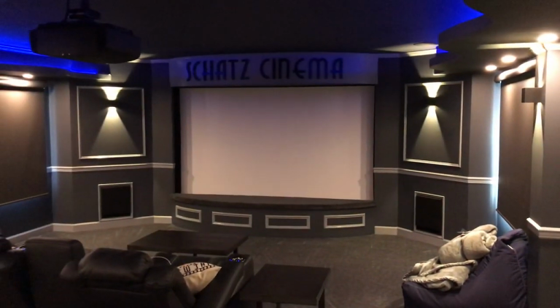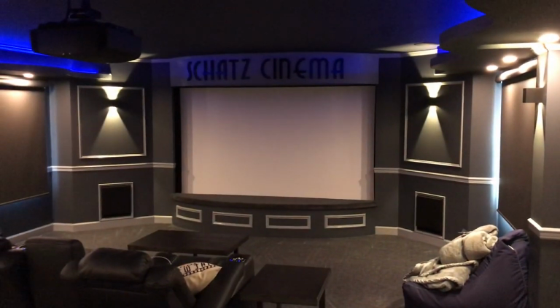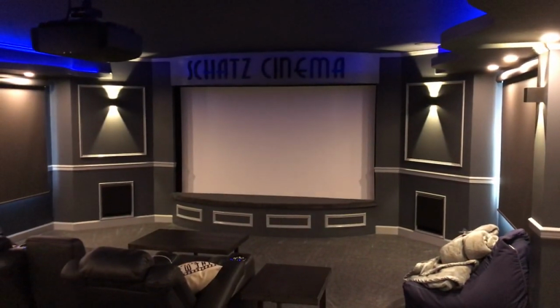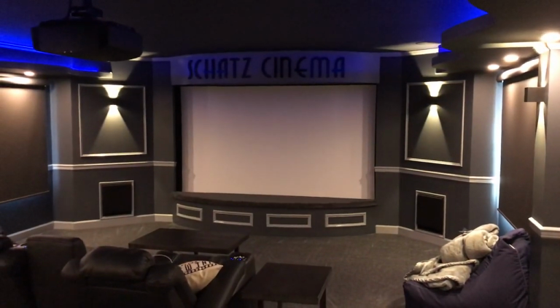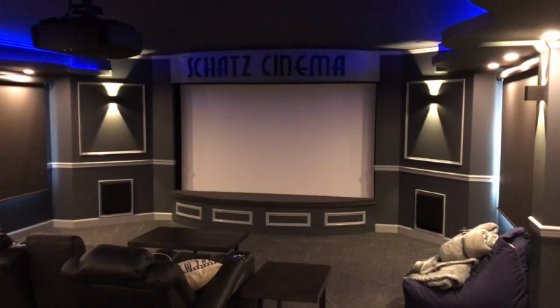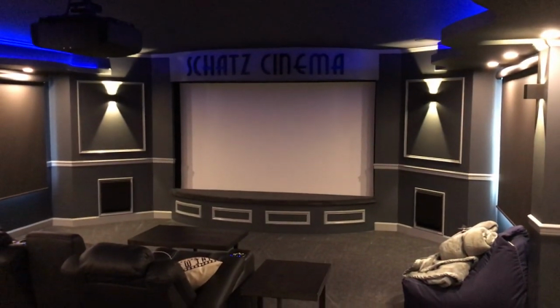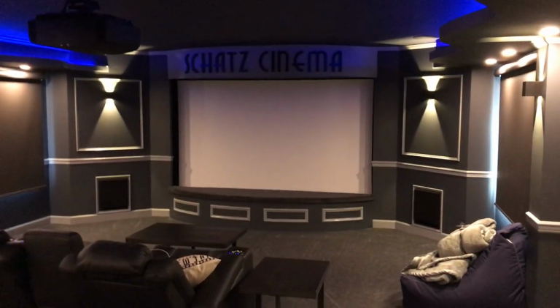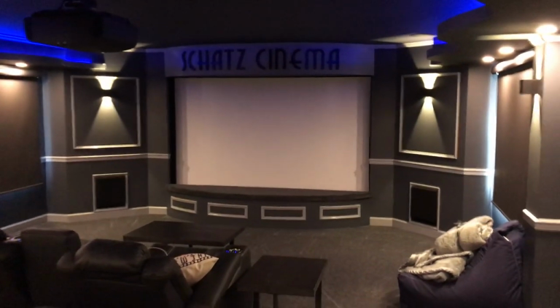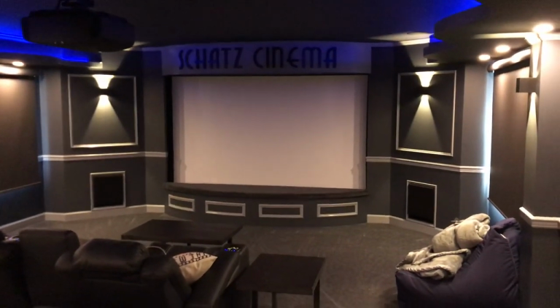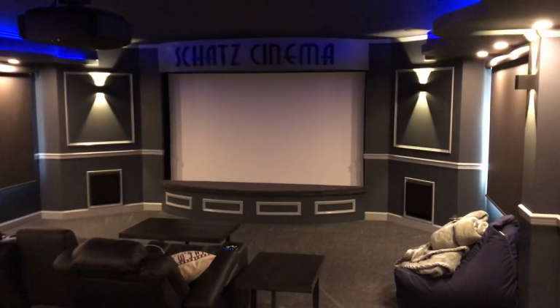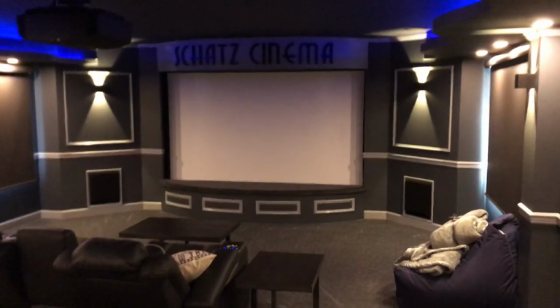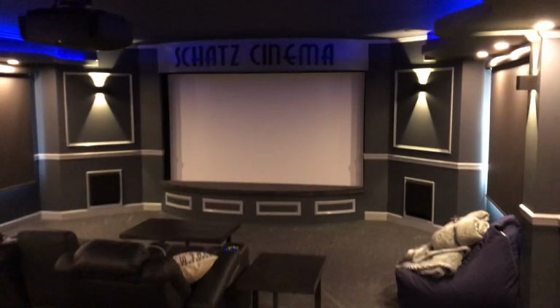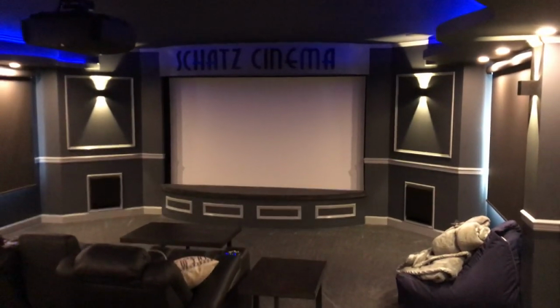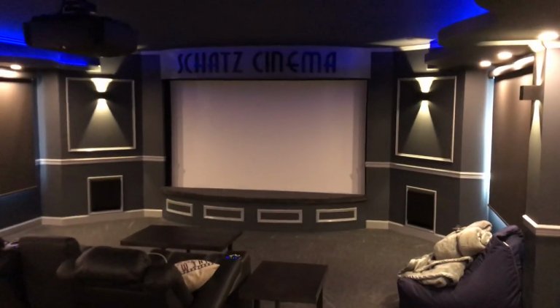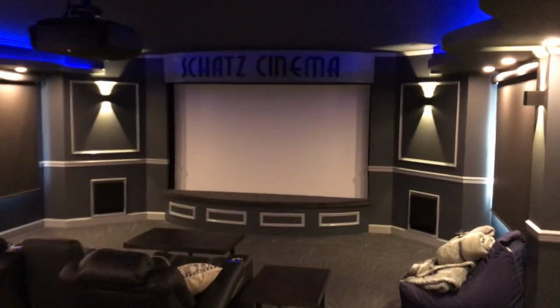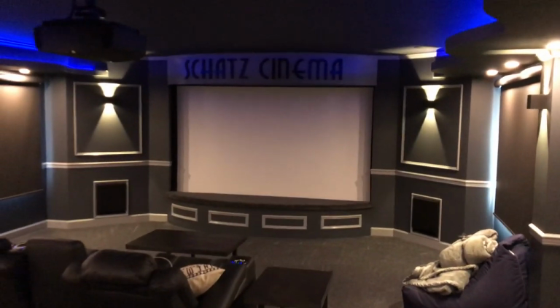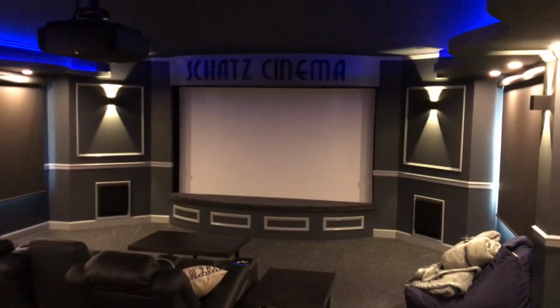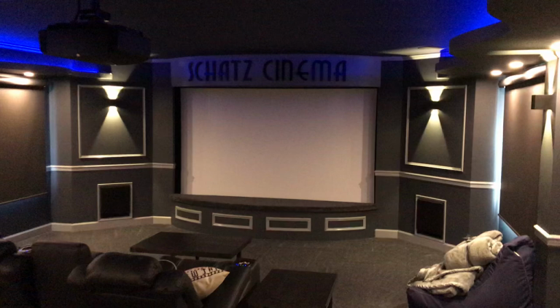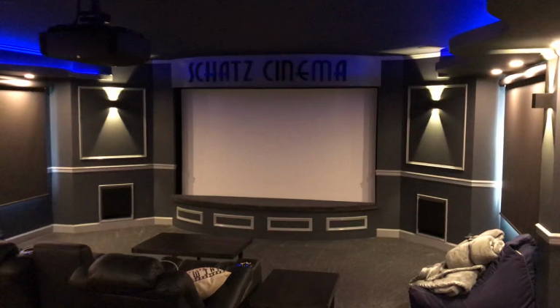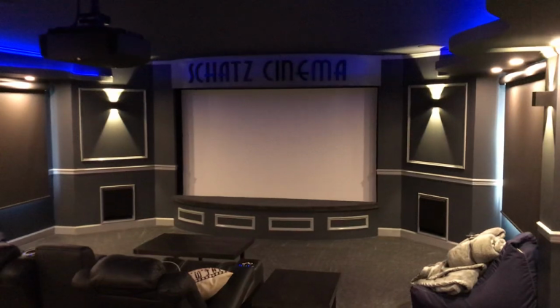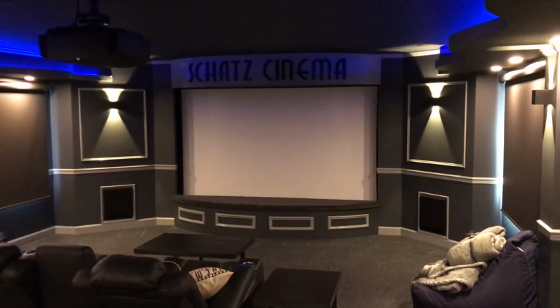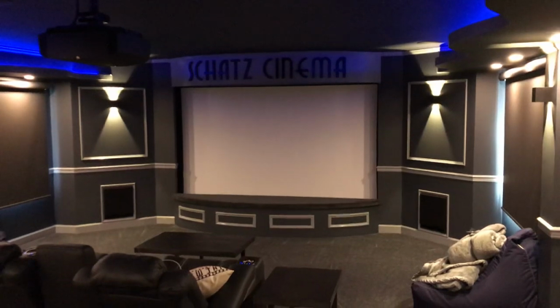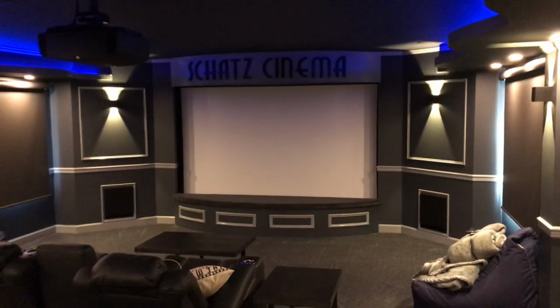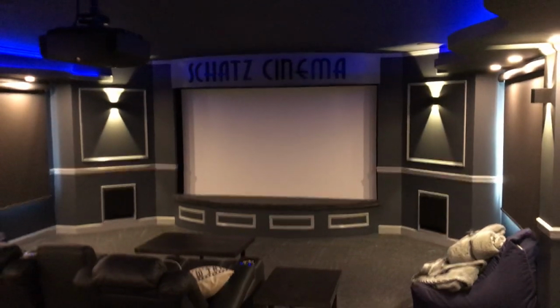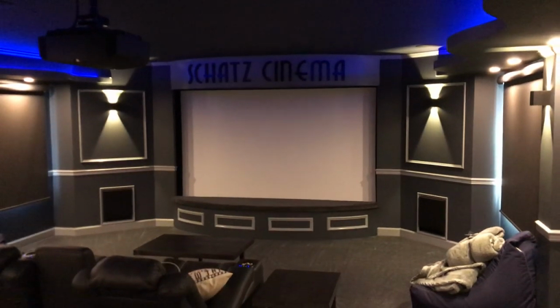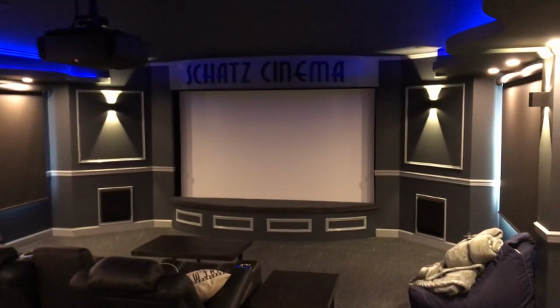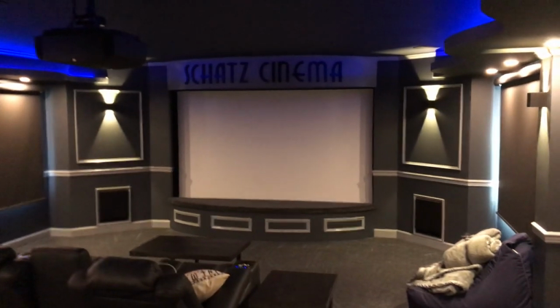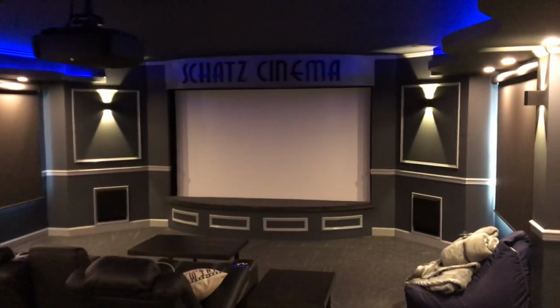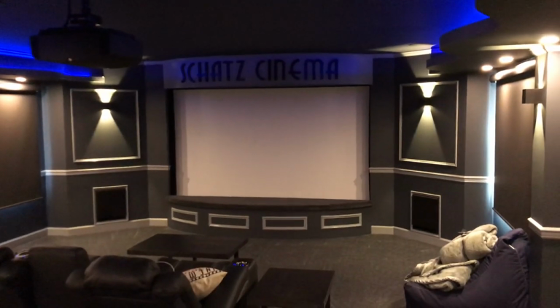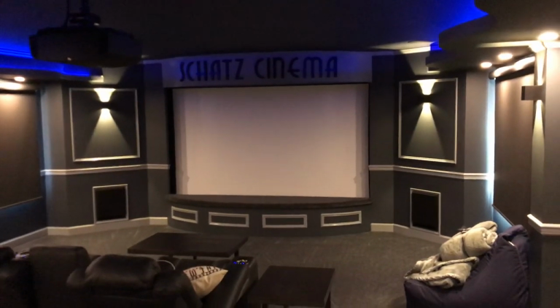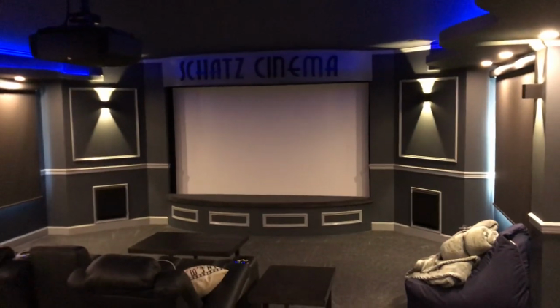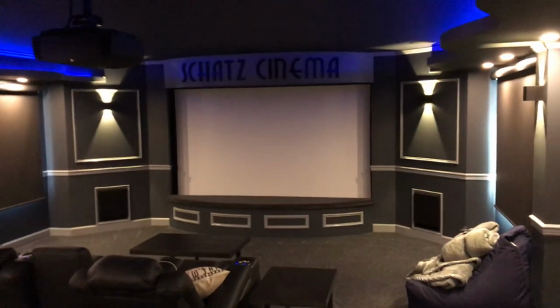Alright, thanks for listening guys. This is Mark from the Hi-Fi Guy finishing up another custom theater. Thank you.